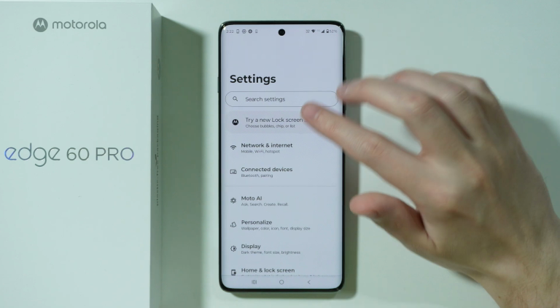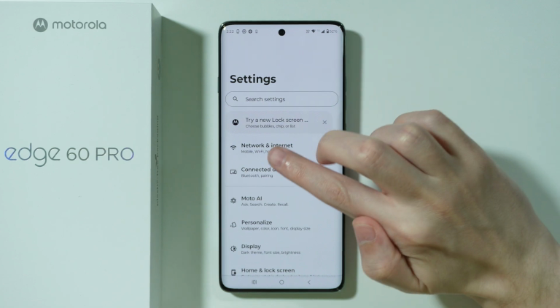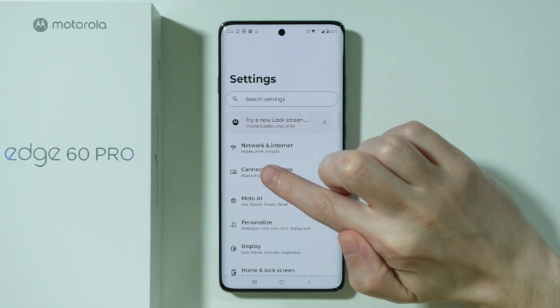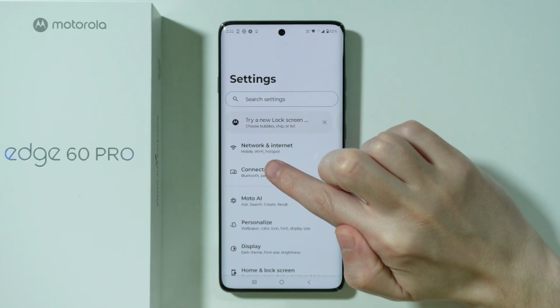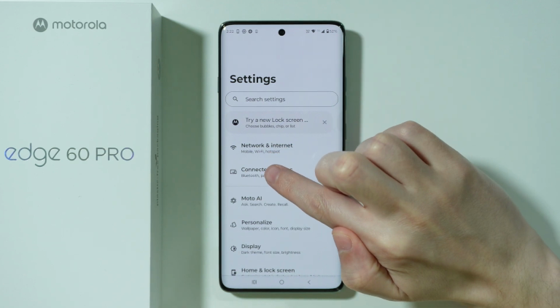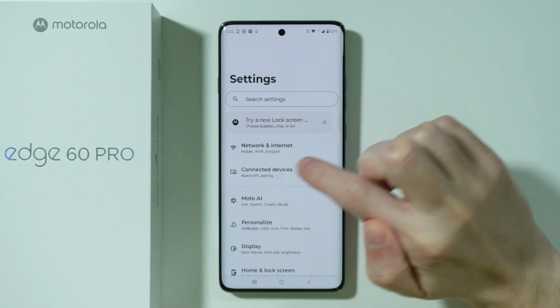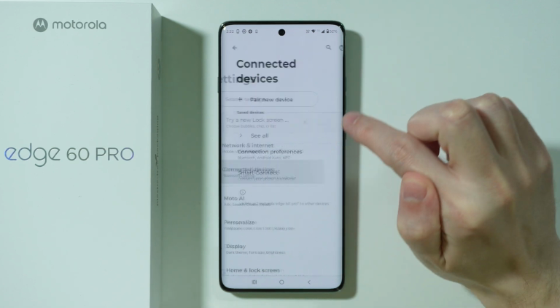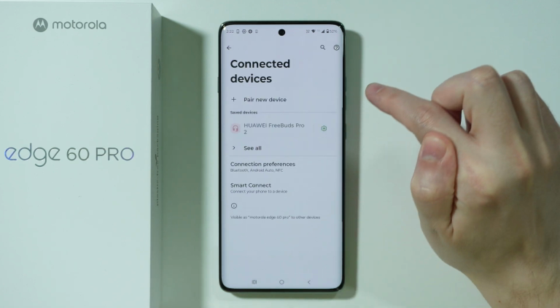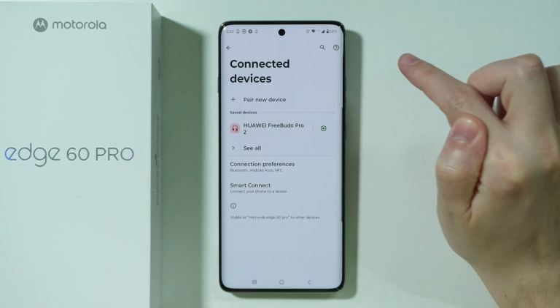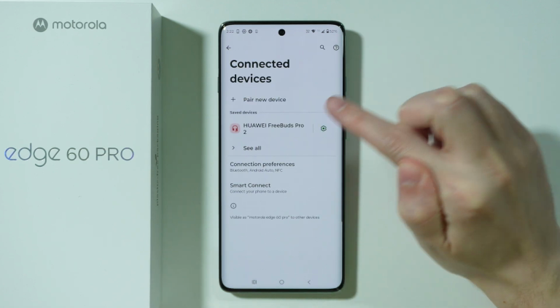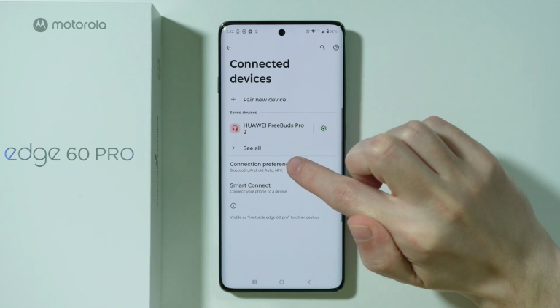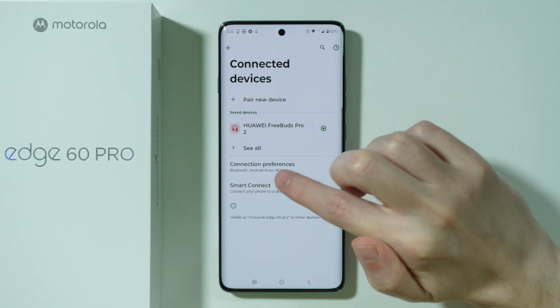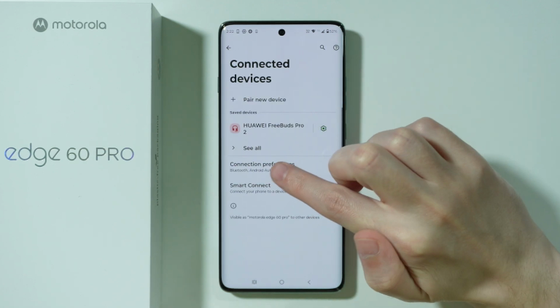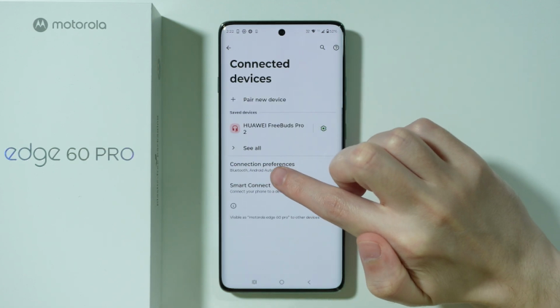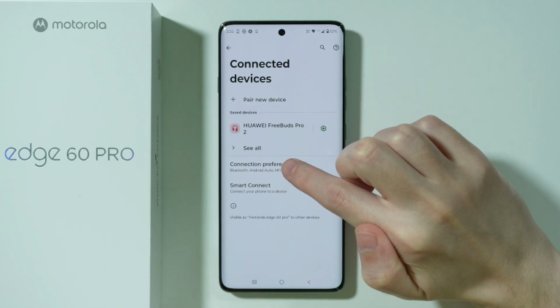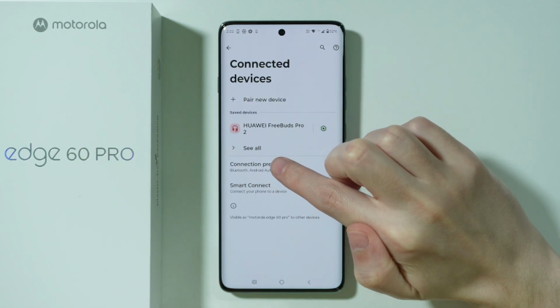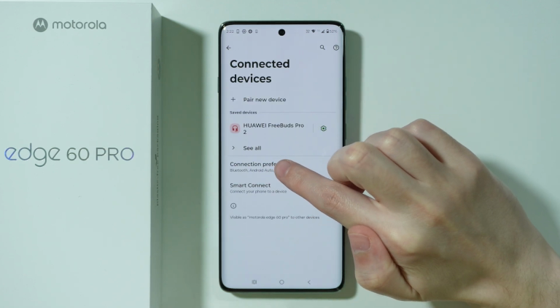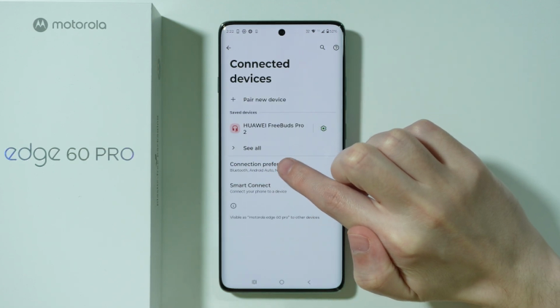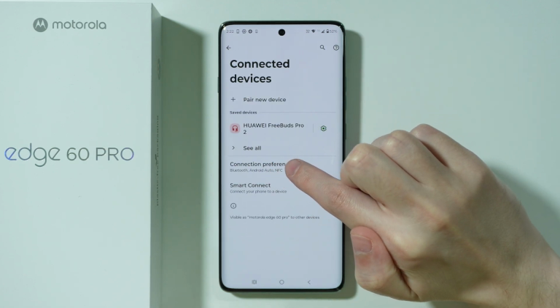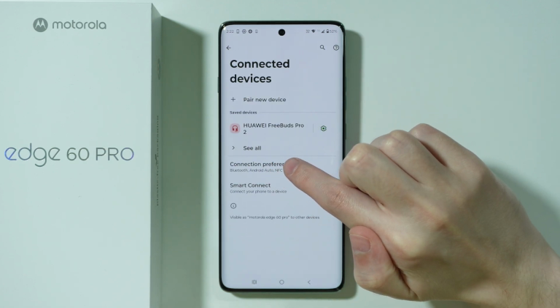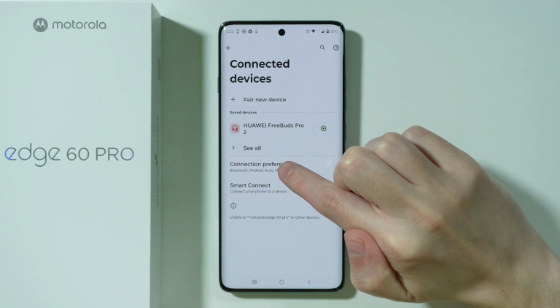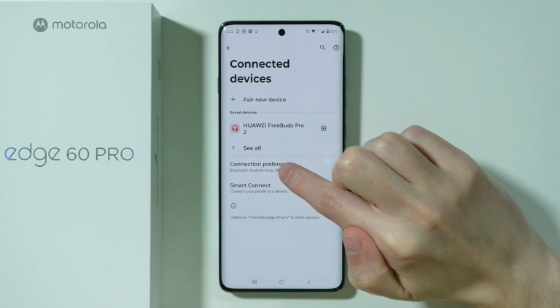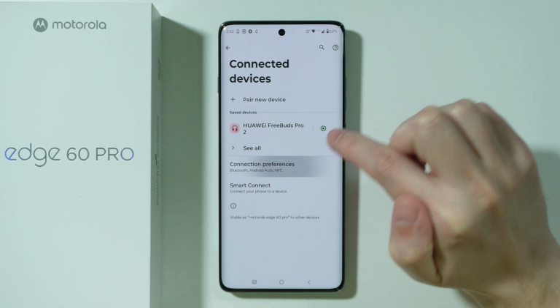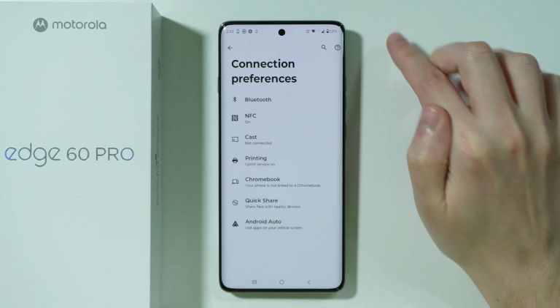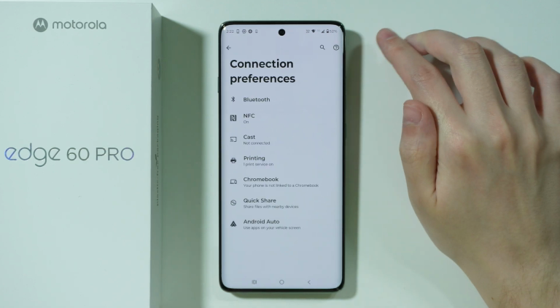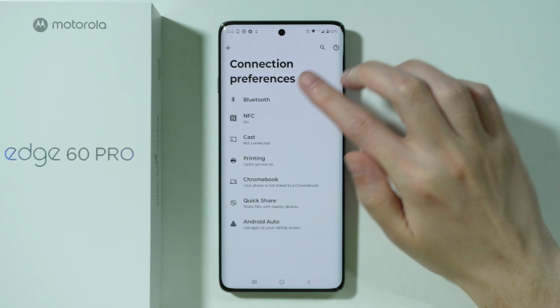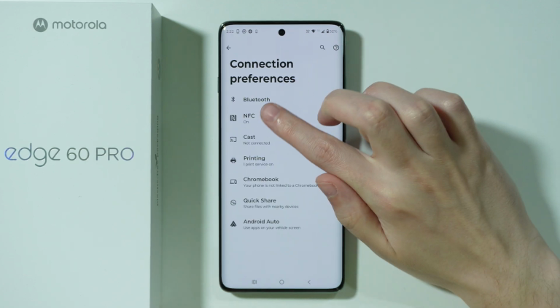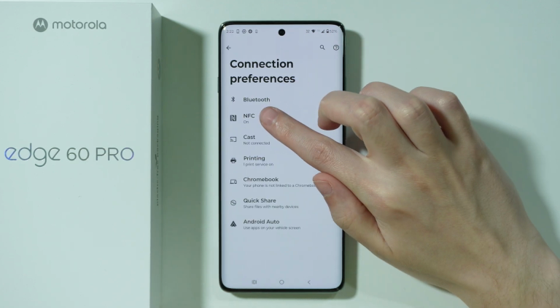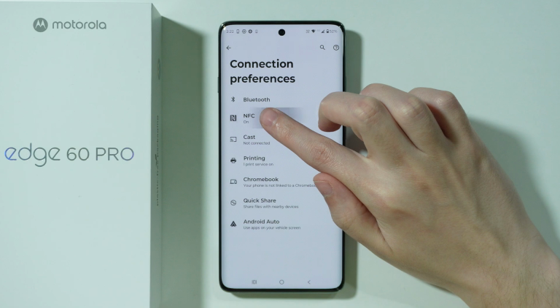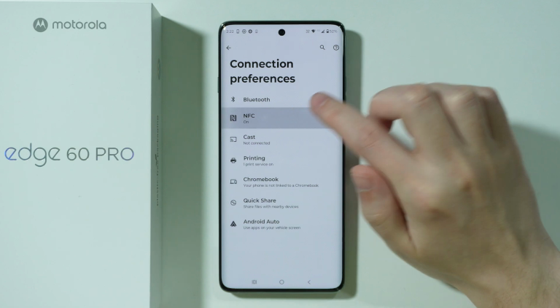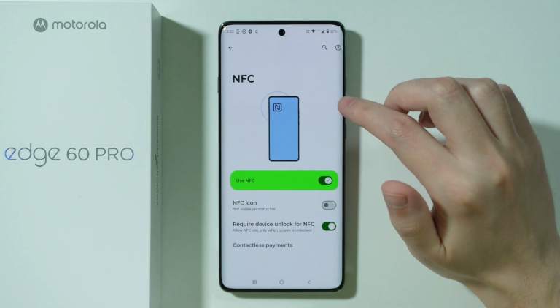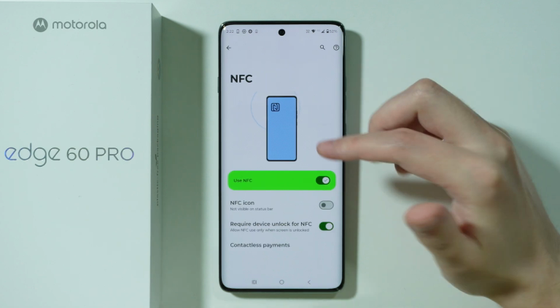So we're going to go to Settings, choose Connected Devices, then go to Connection Preferences, and over here we have NFC.